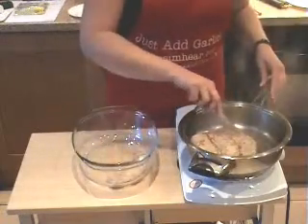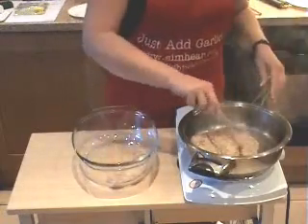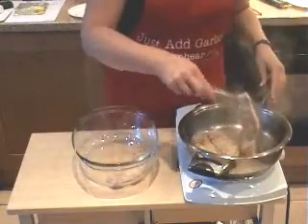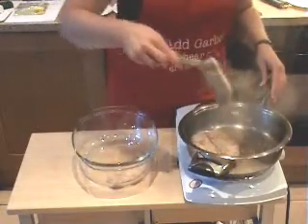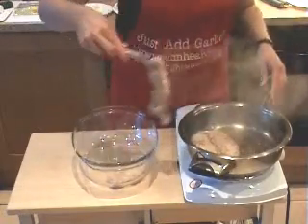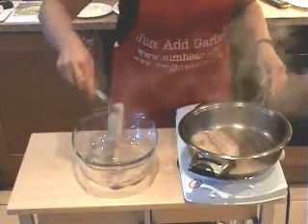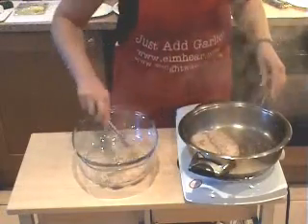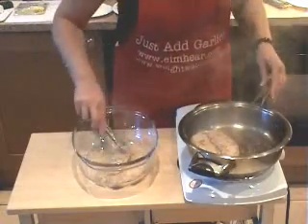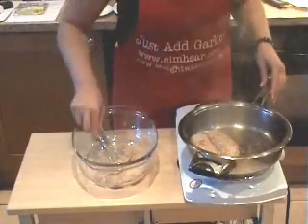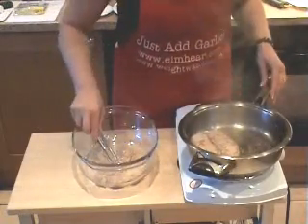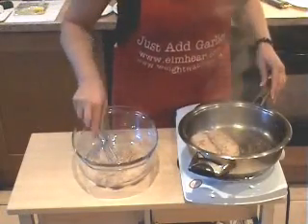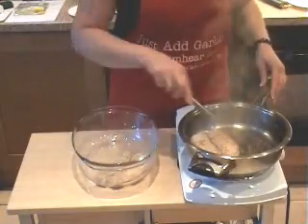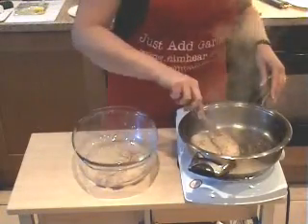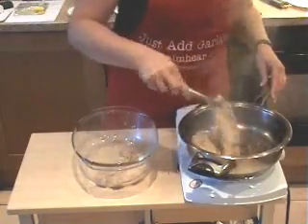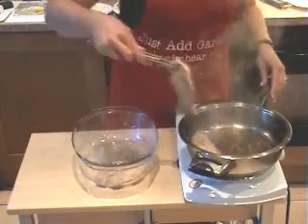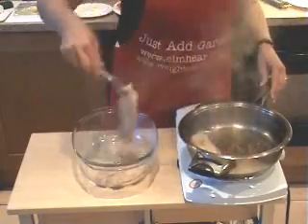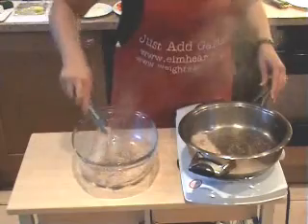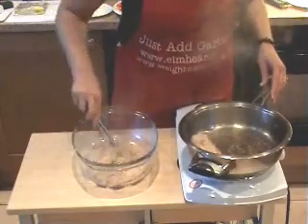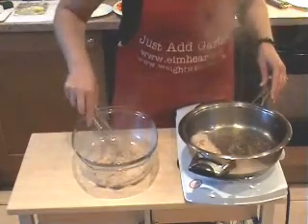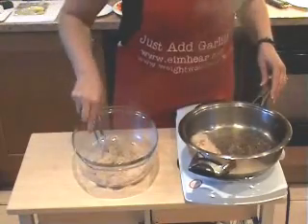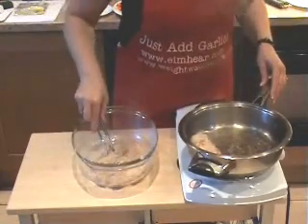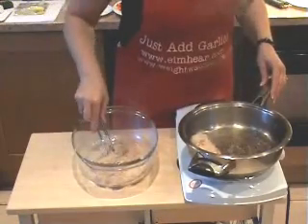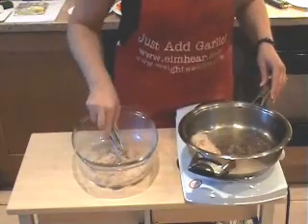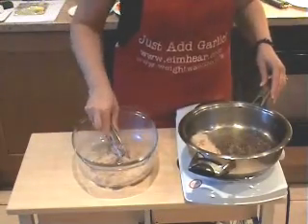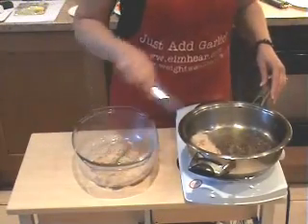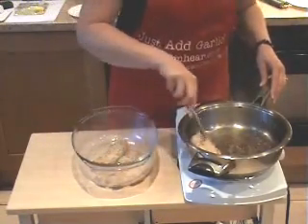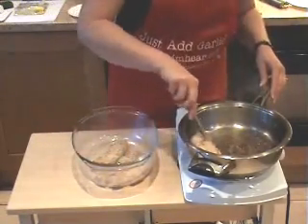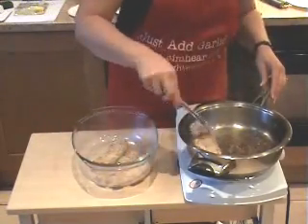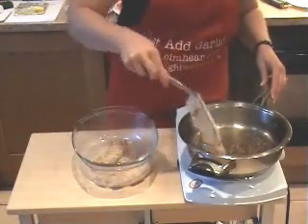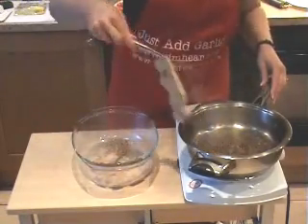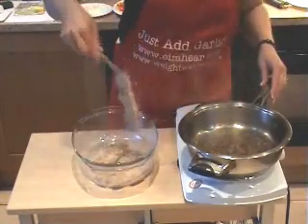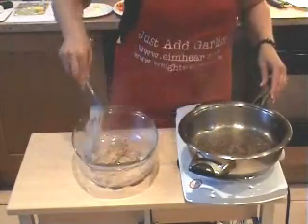In we go — ready to go into the oven, along with our lovely vegetables and sauce.